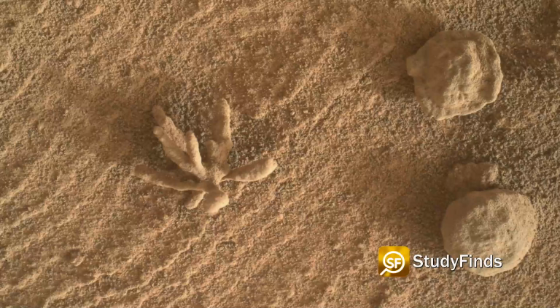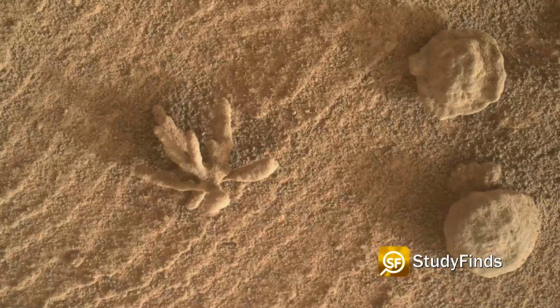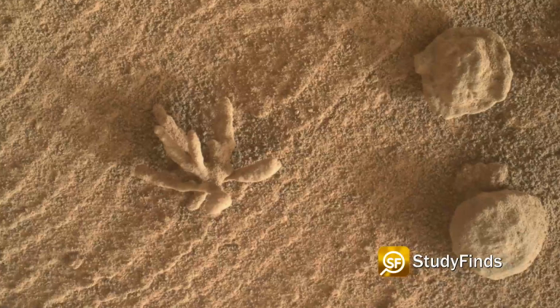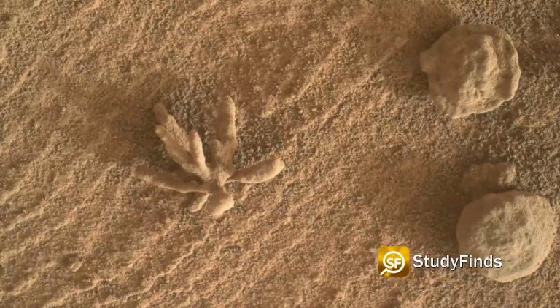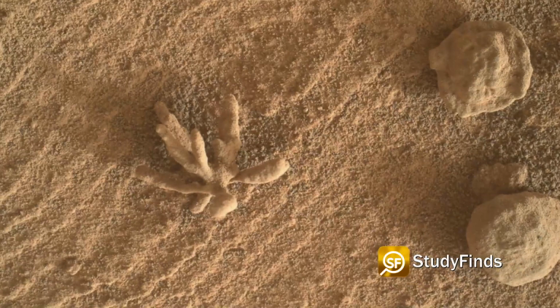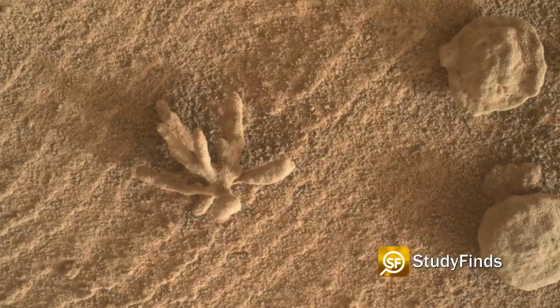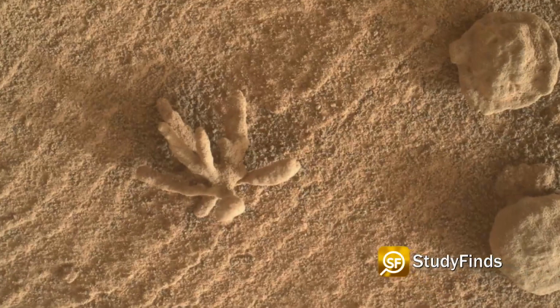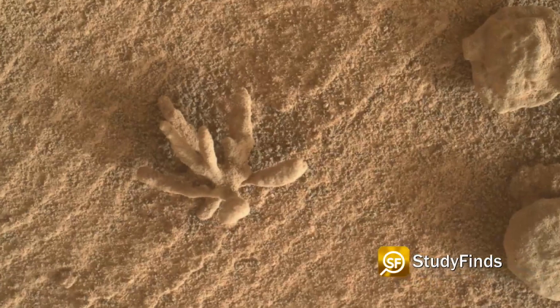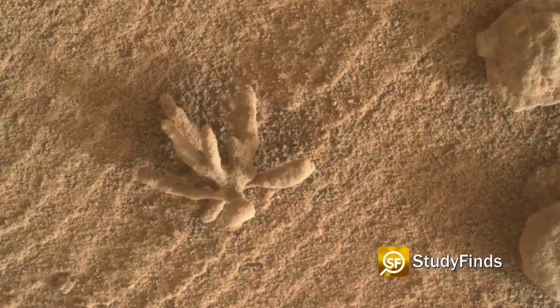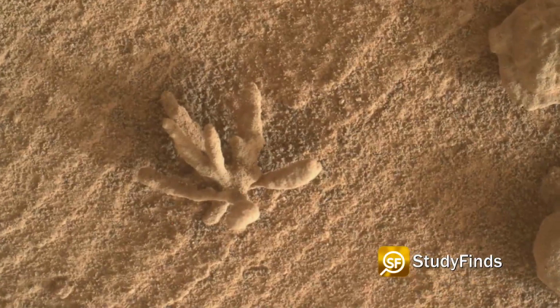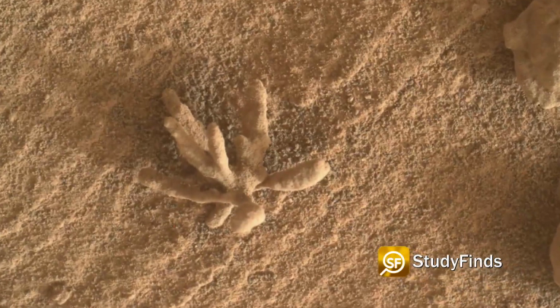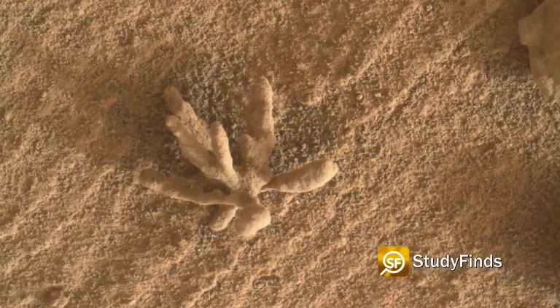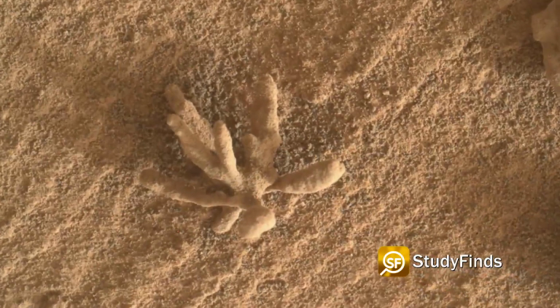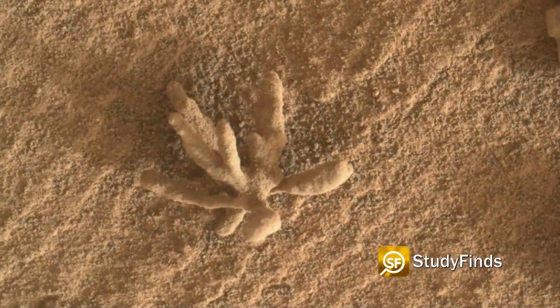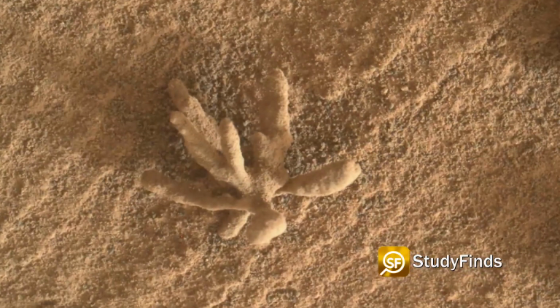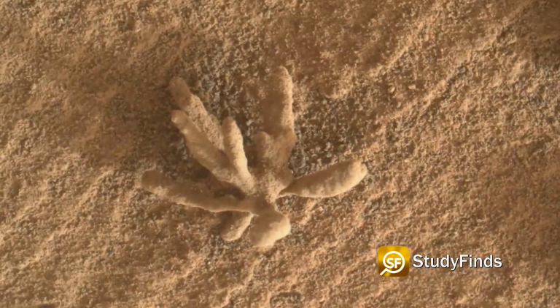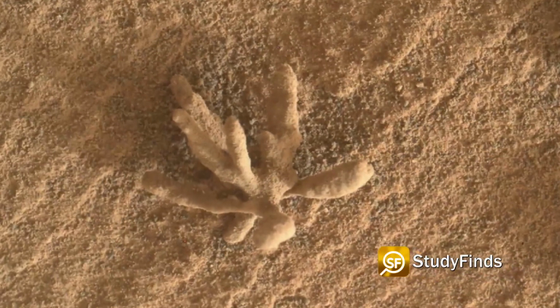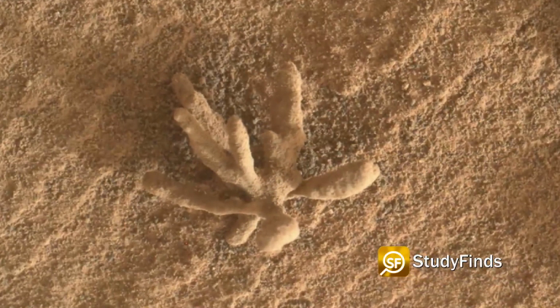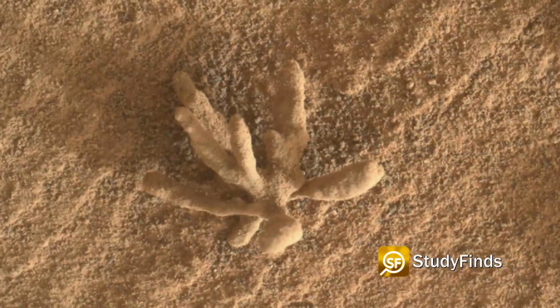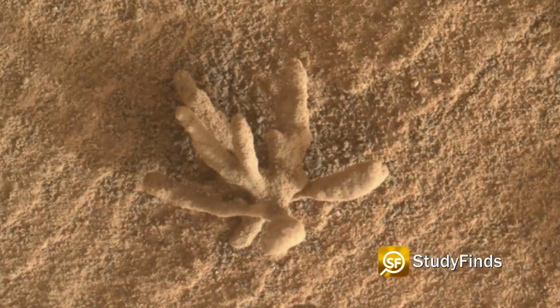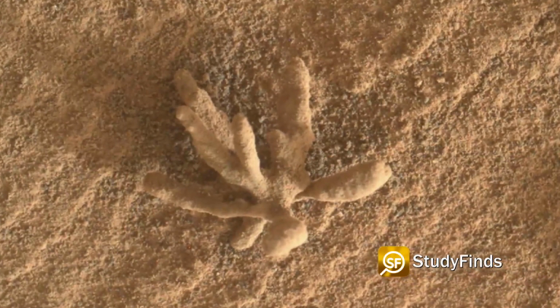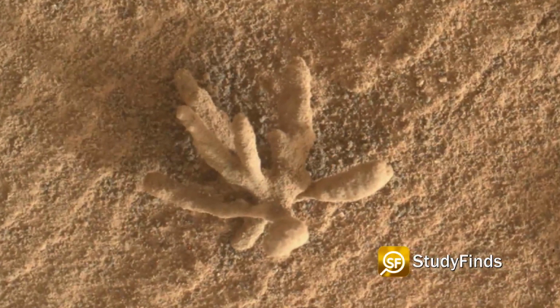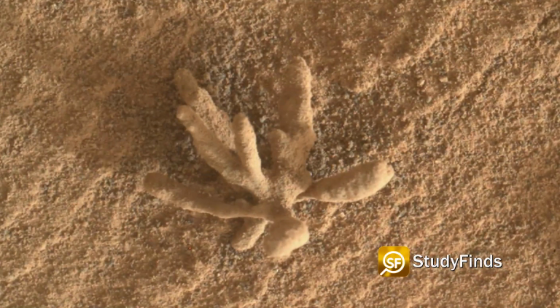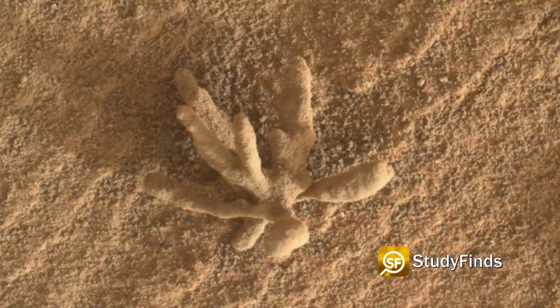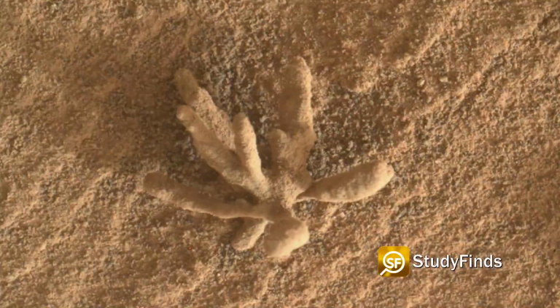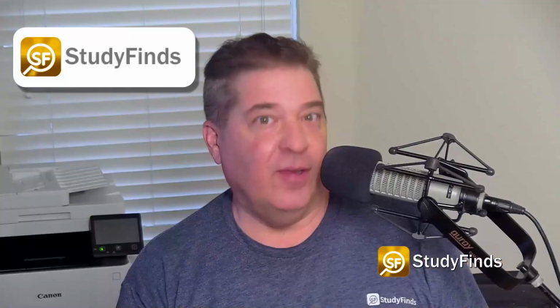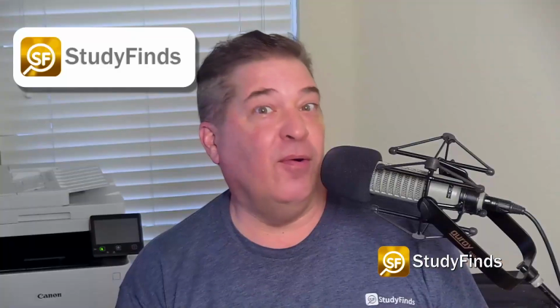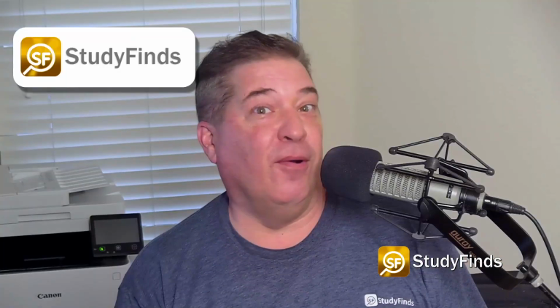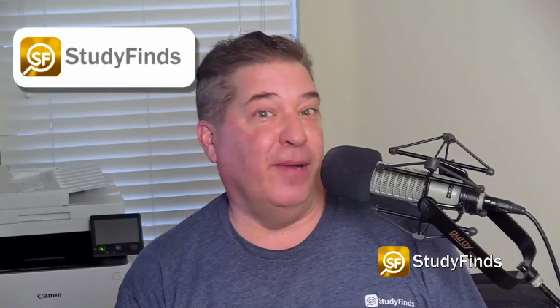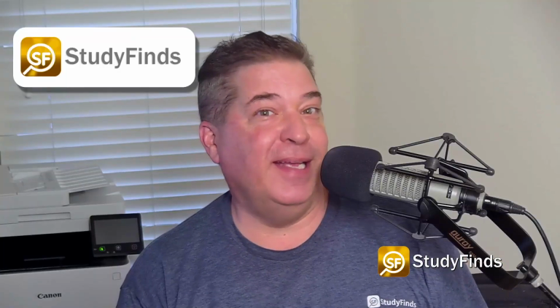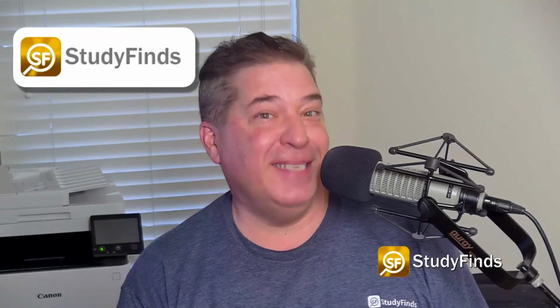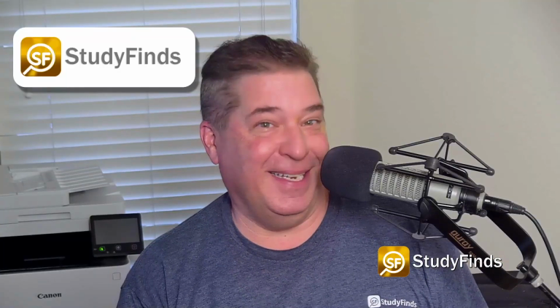A photo taken of a strange growth by a NASA rover likely is not alien life. Or is it?